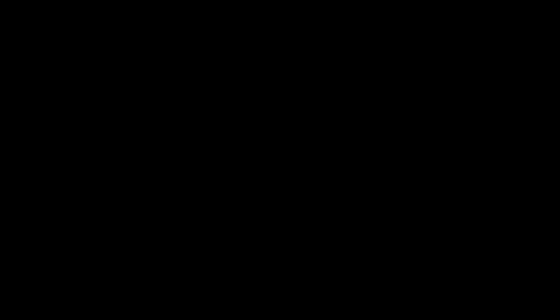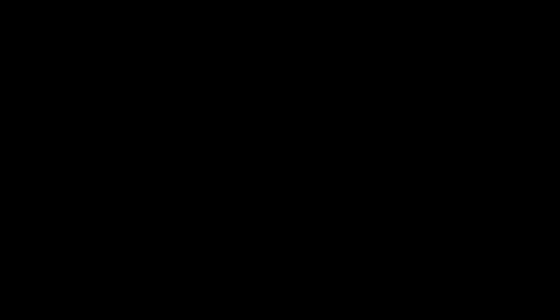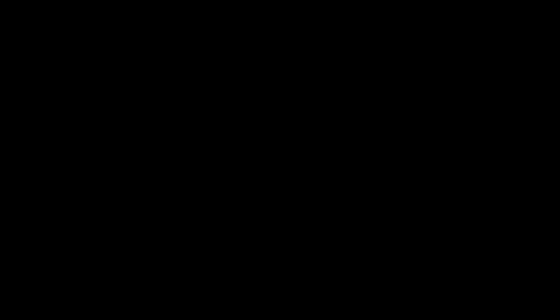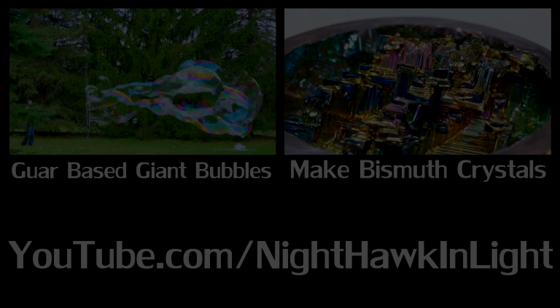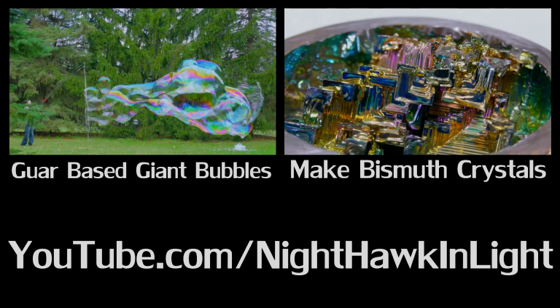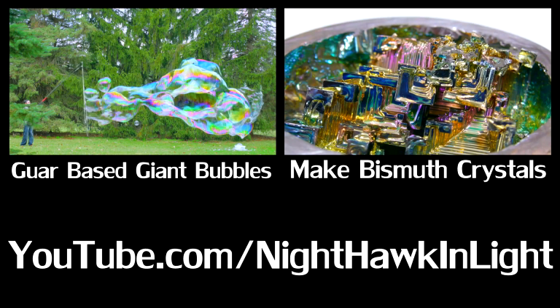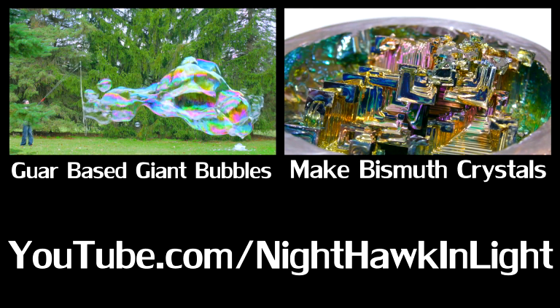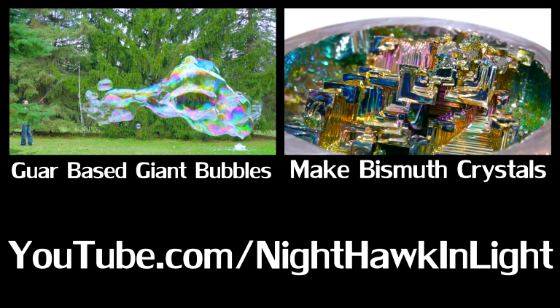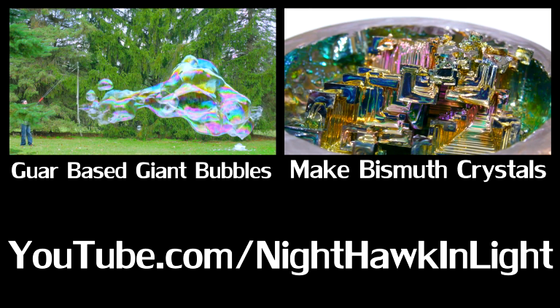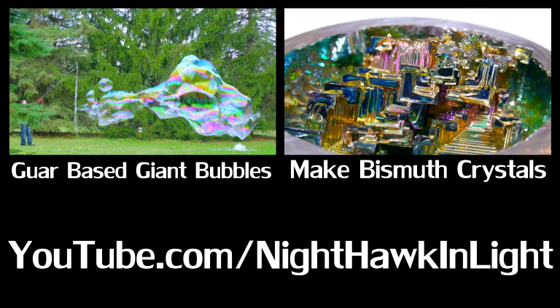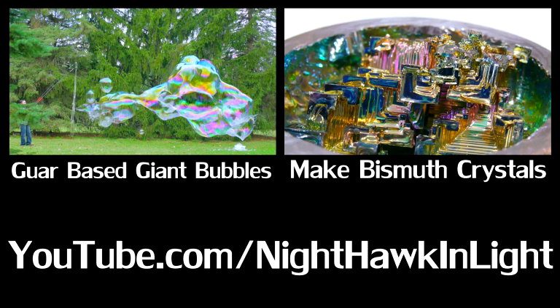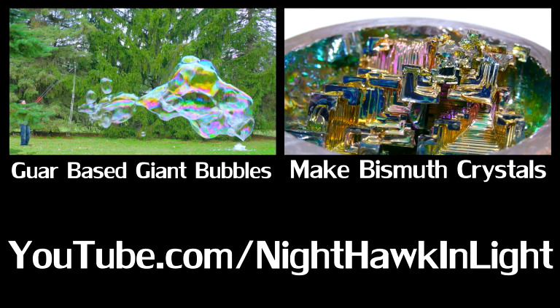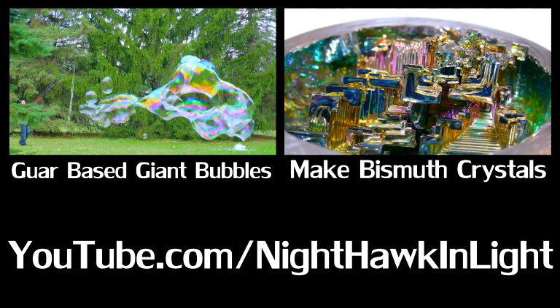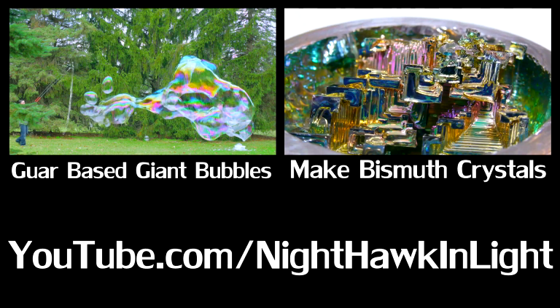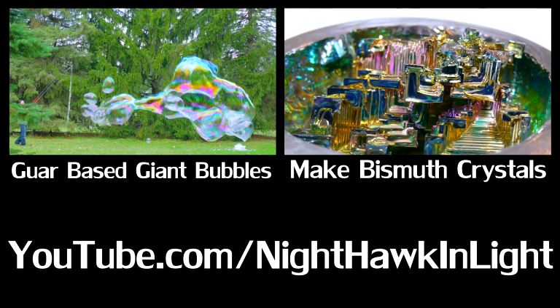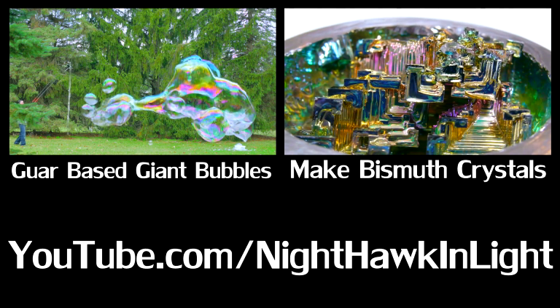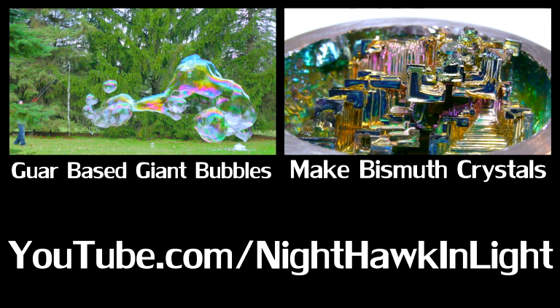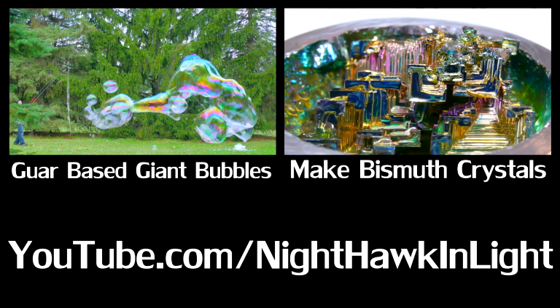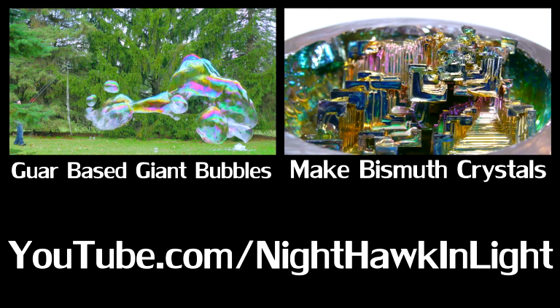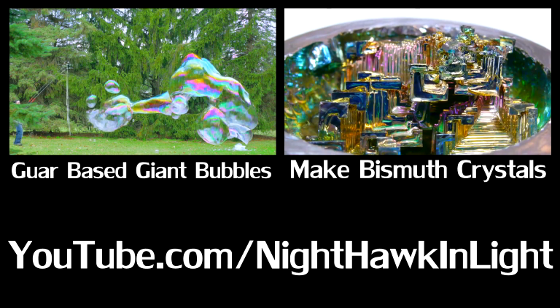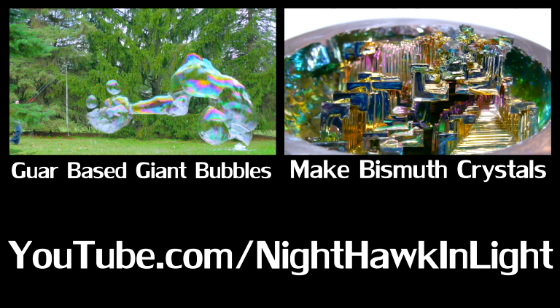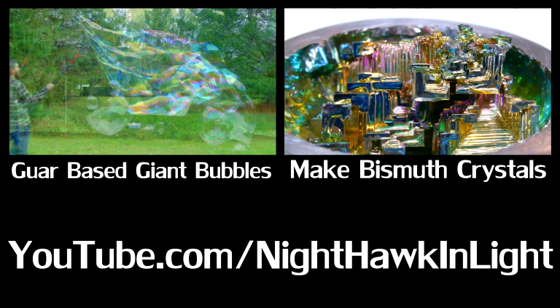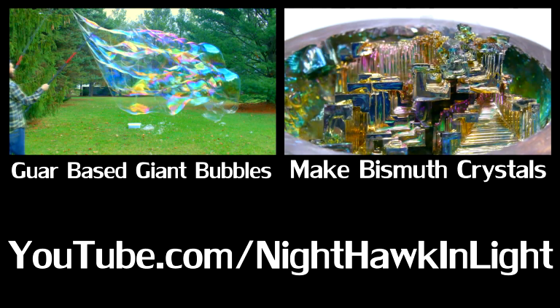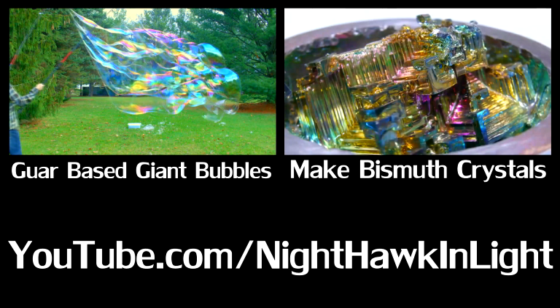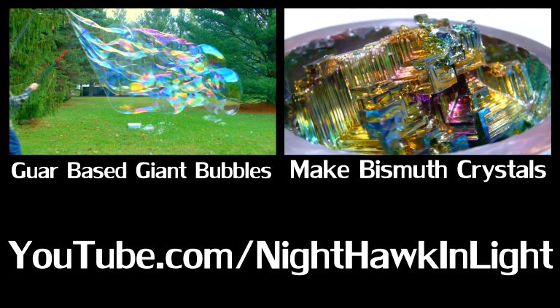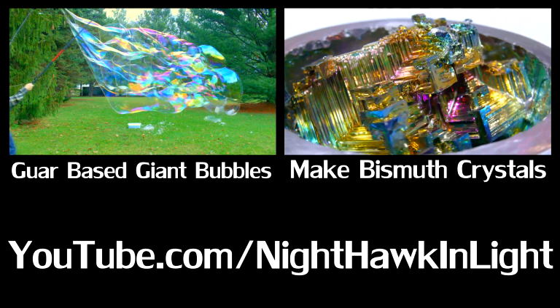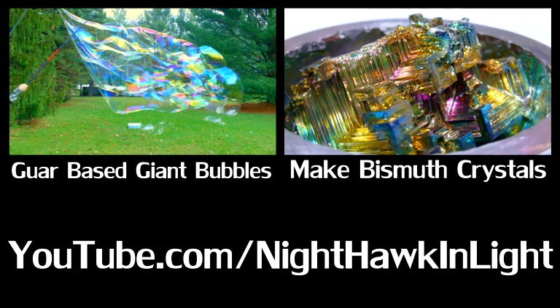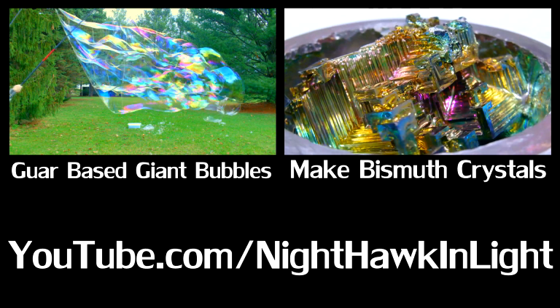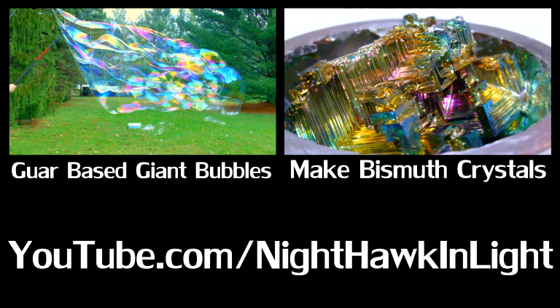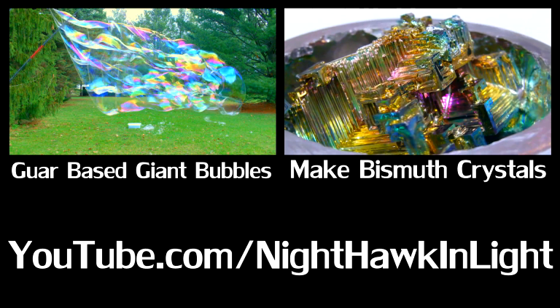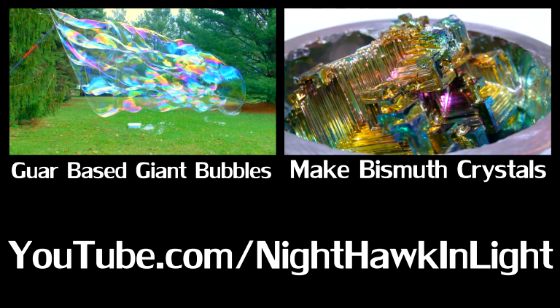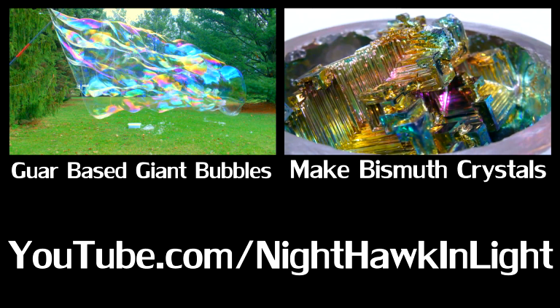If you enjoyed this video, you can subscribe for more on my YouTube channel, NighthawkInLight.